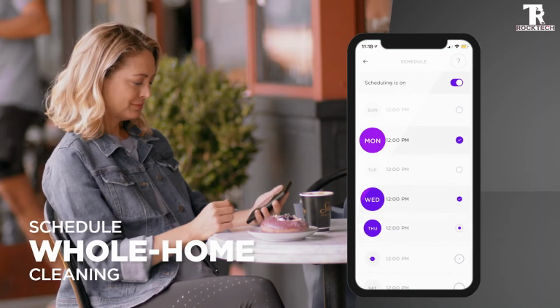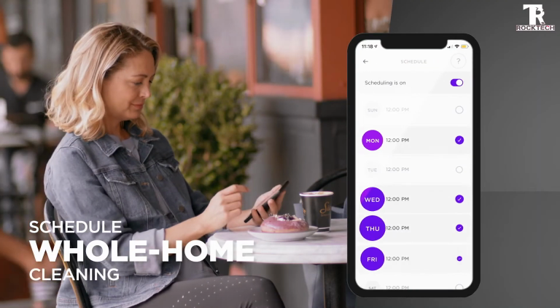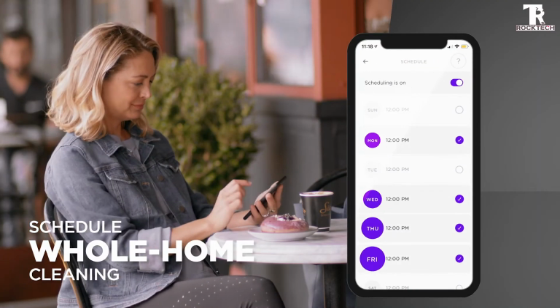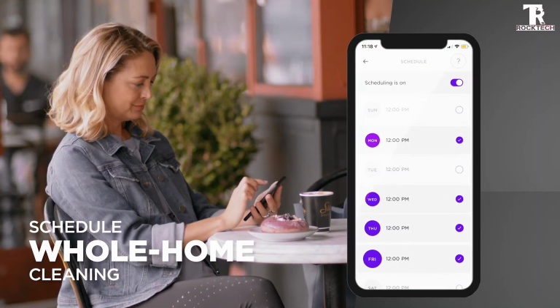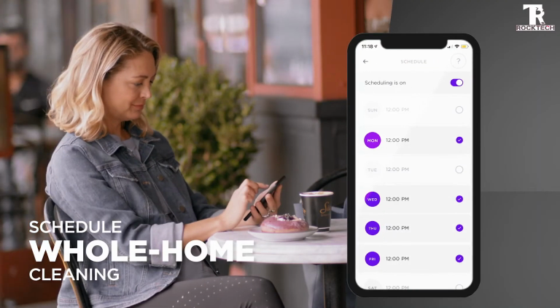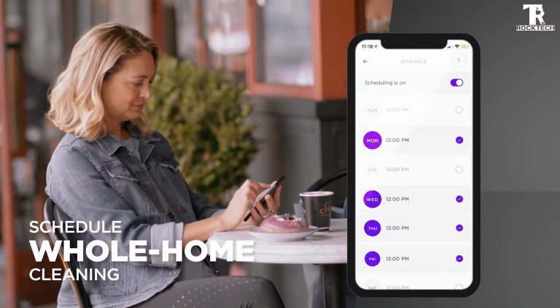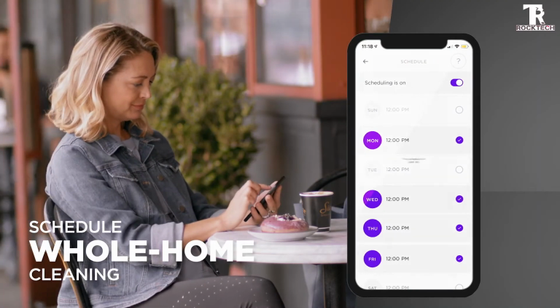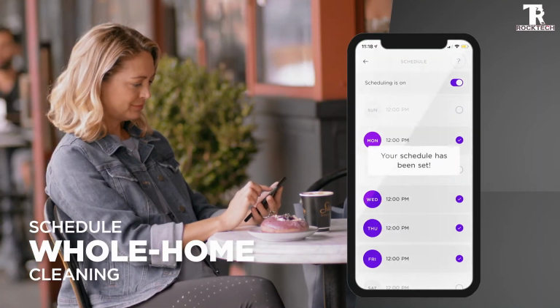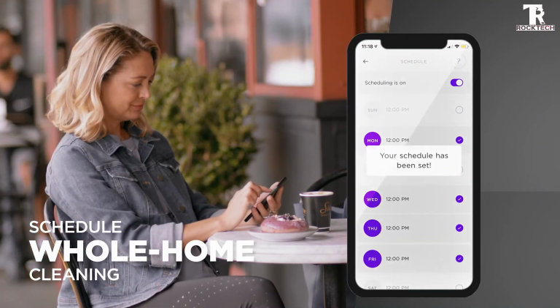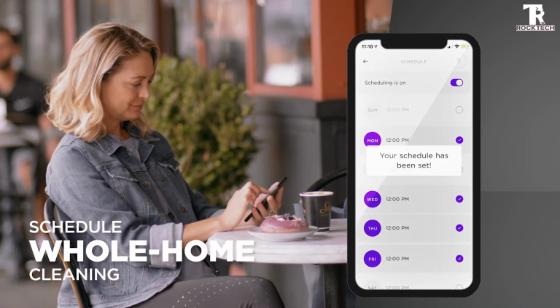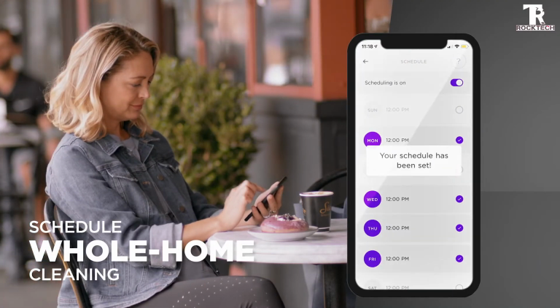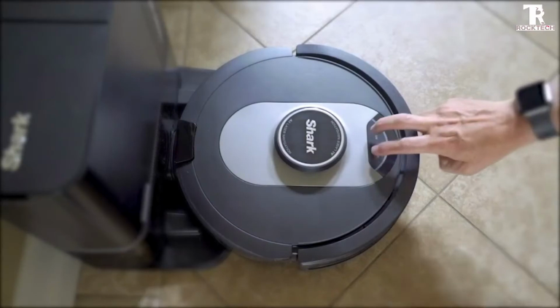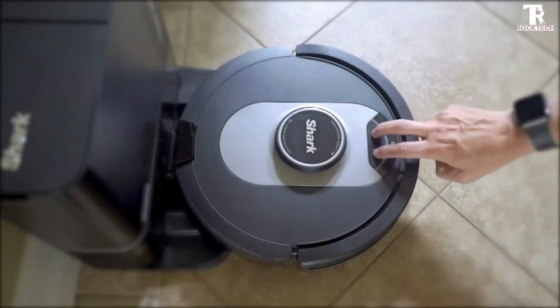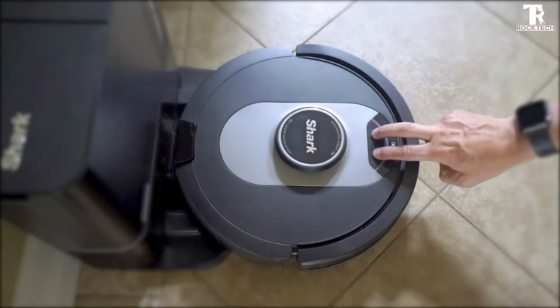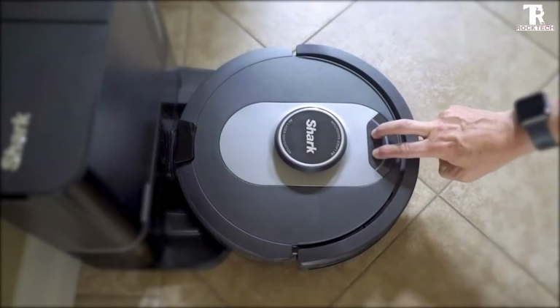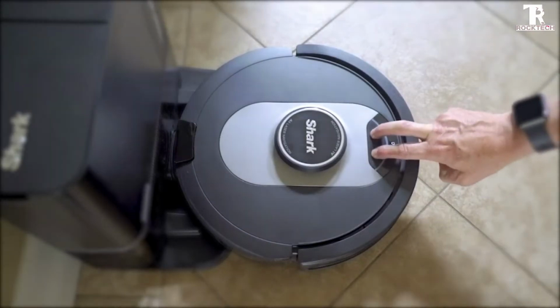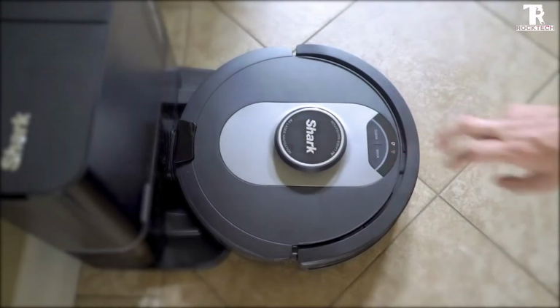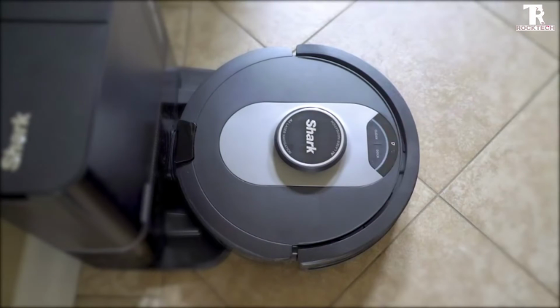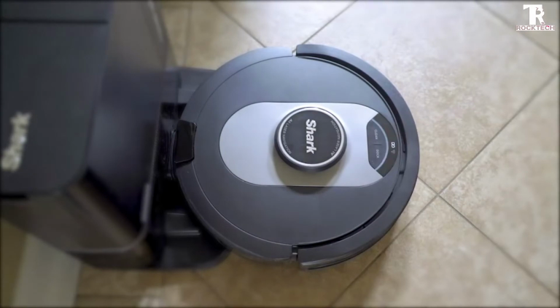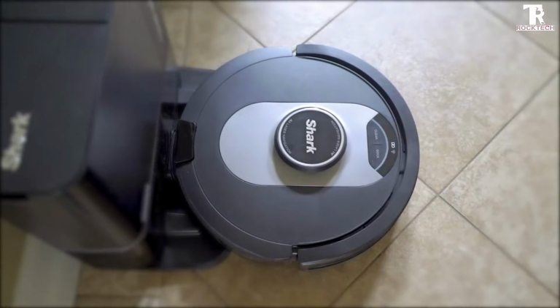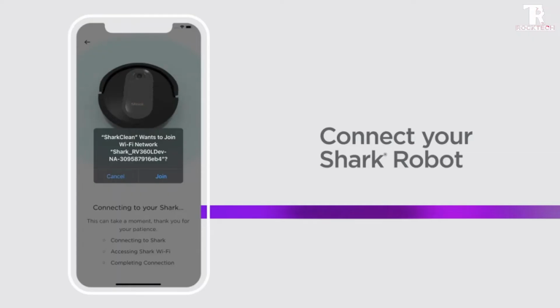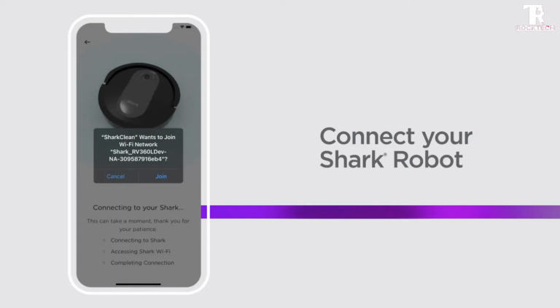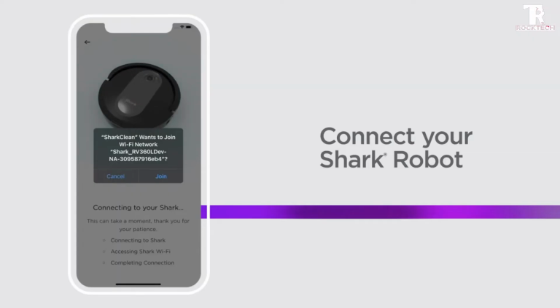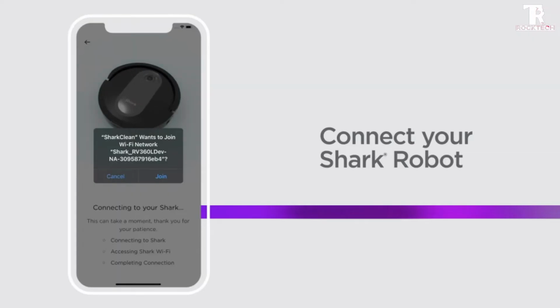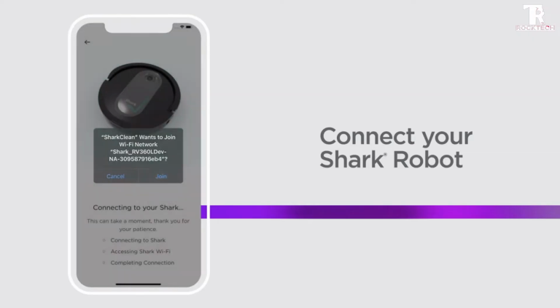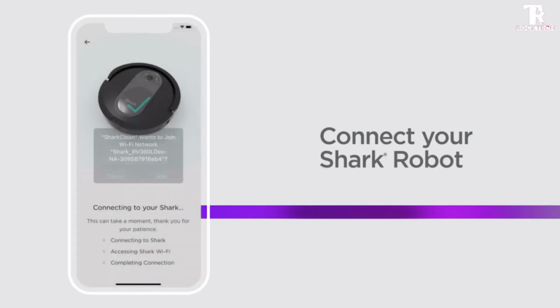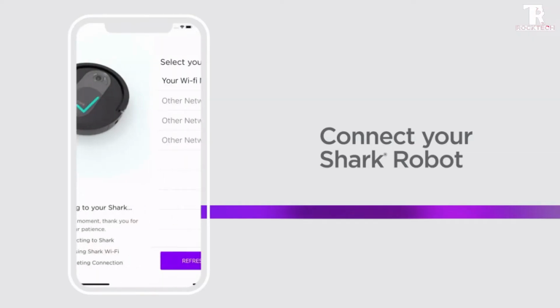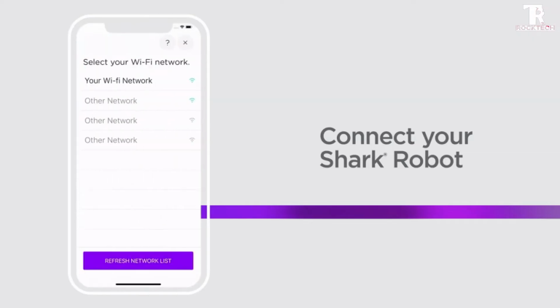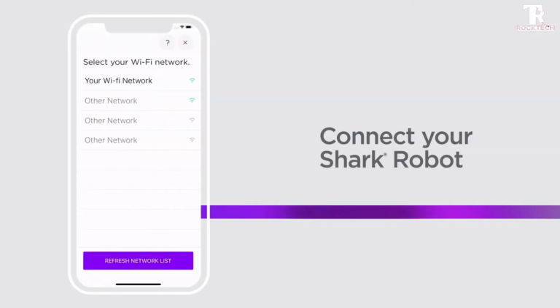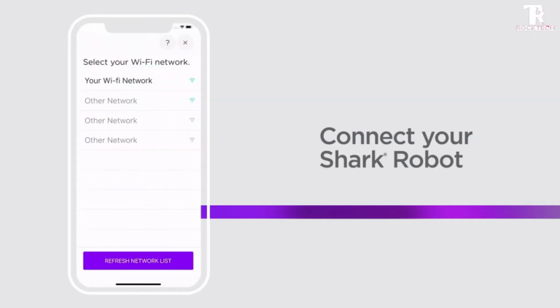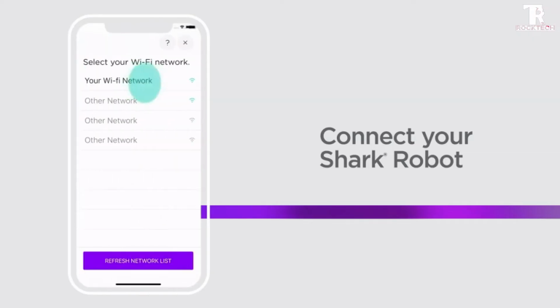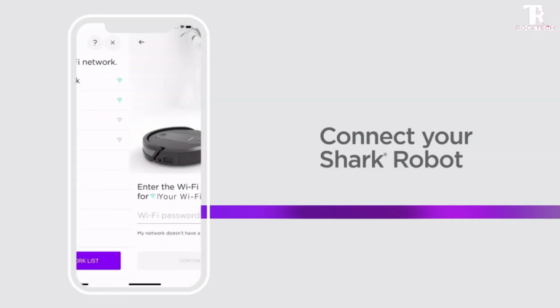Total home mapping plus room select: maps your home and lets you choose which rooms to clean immediately.